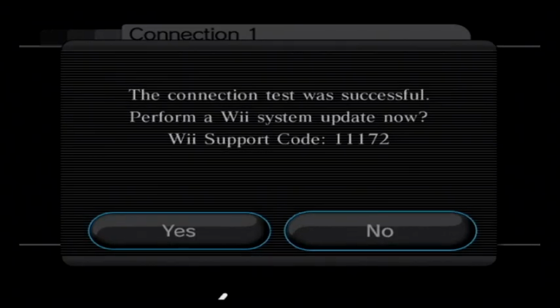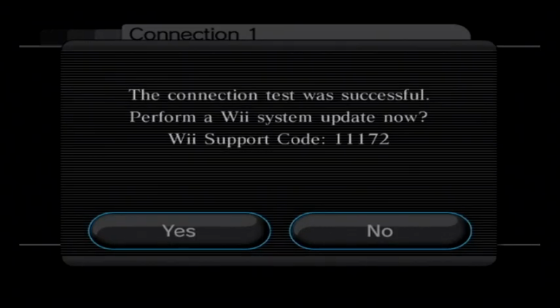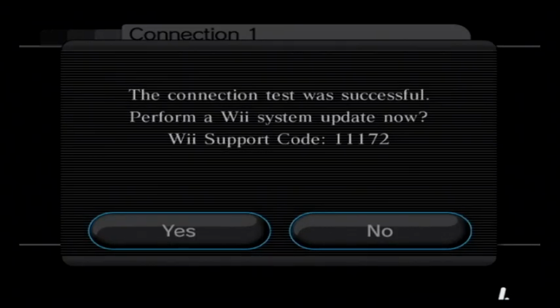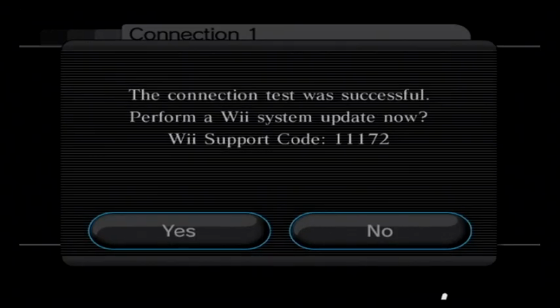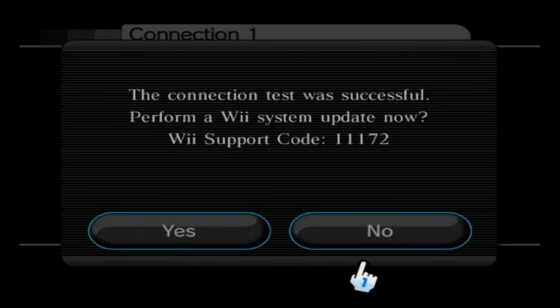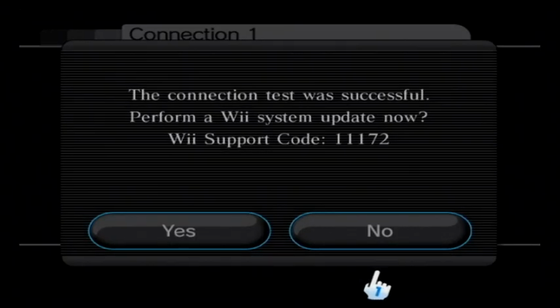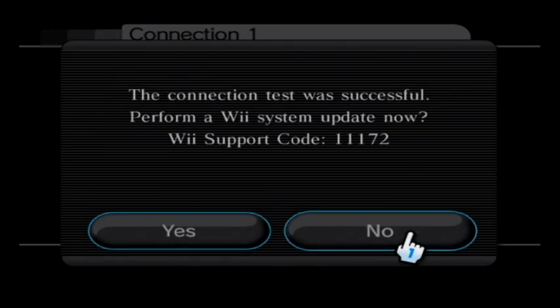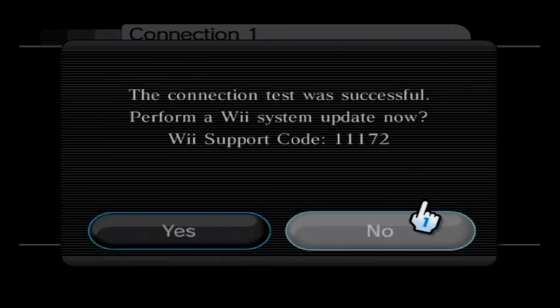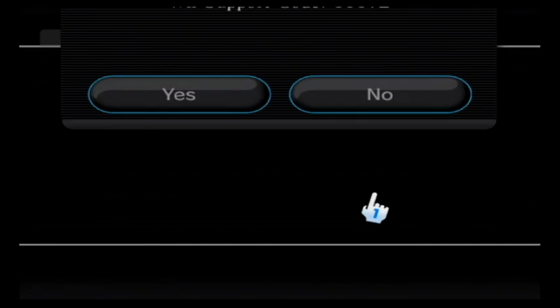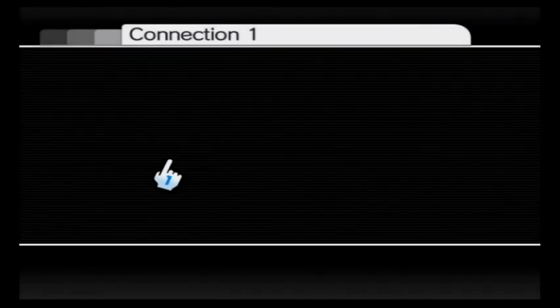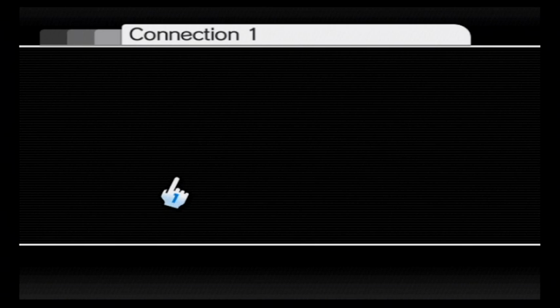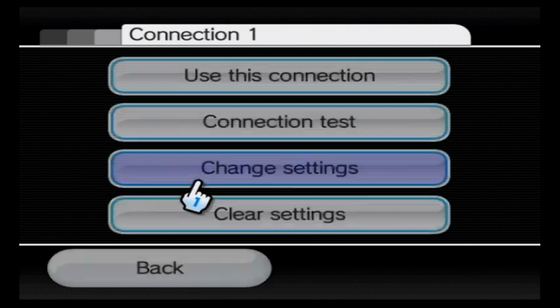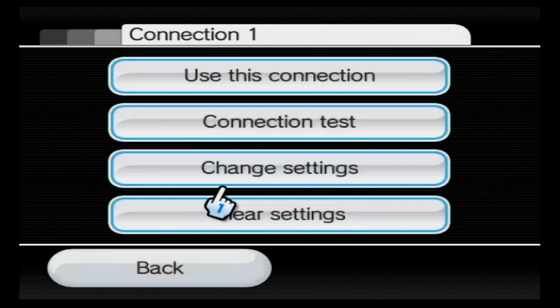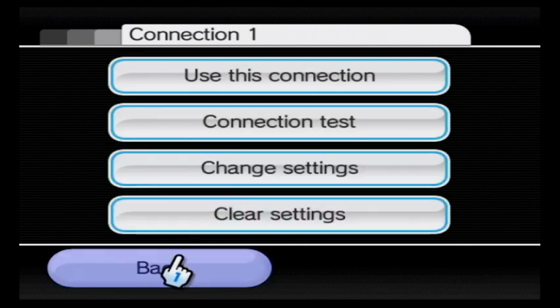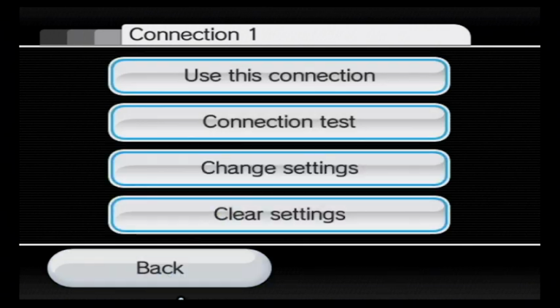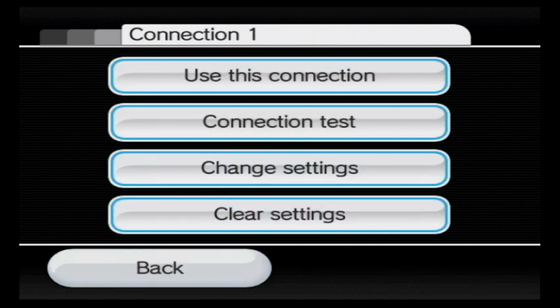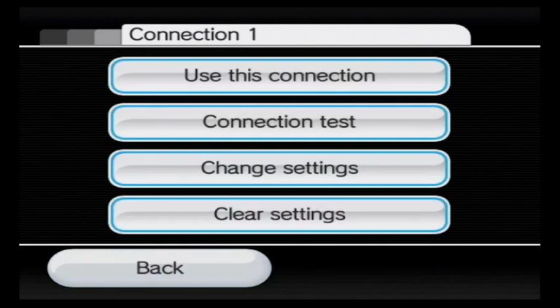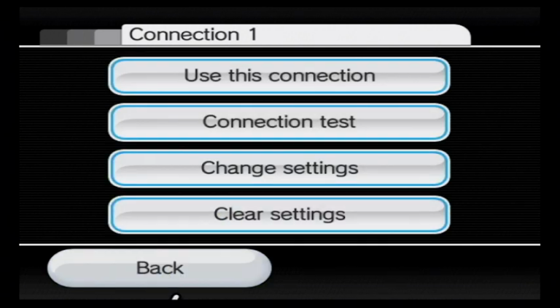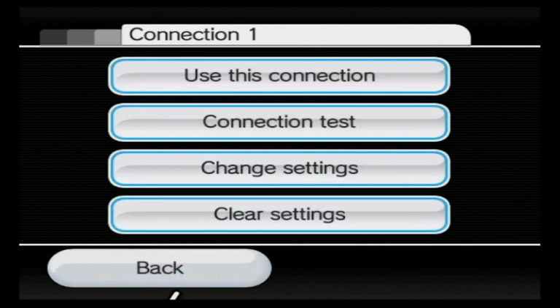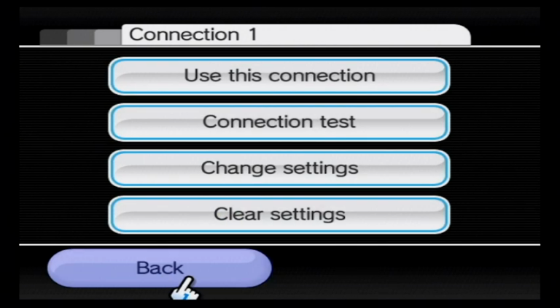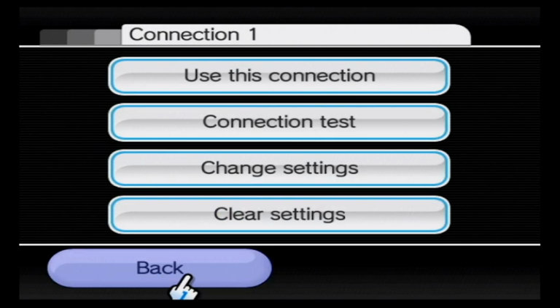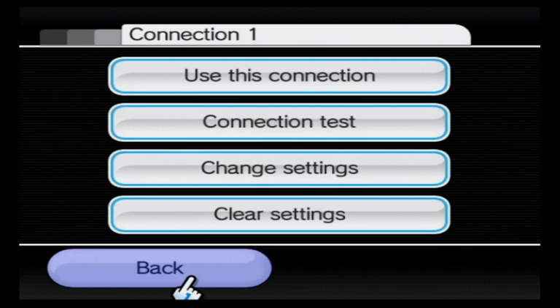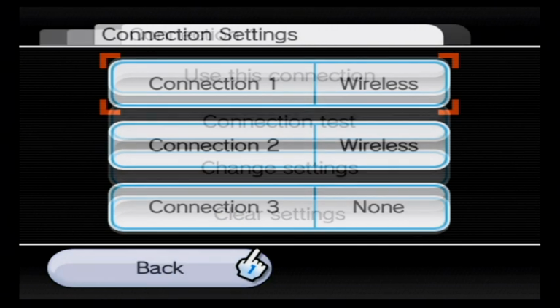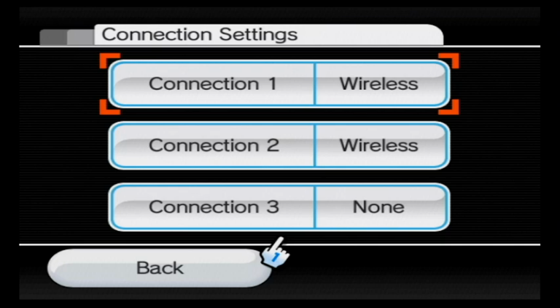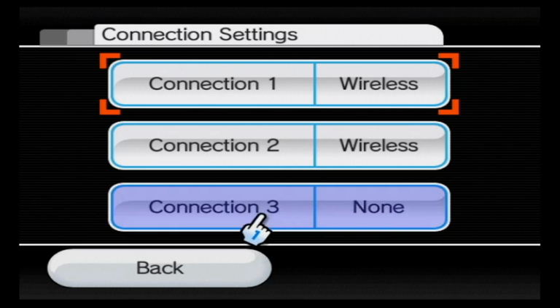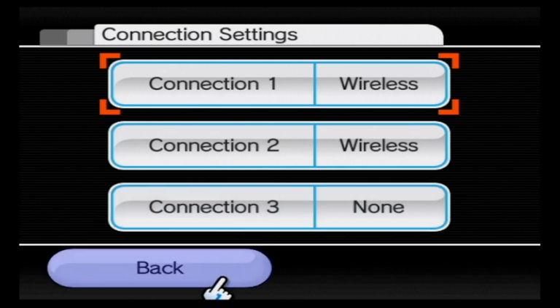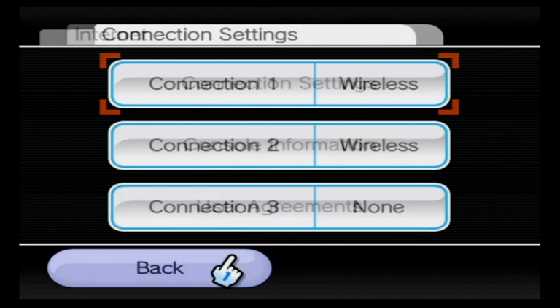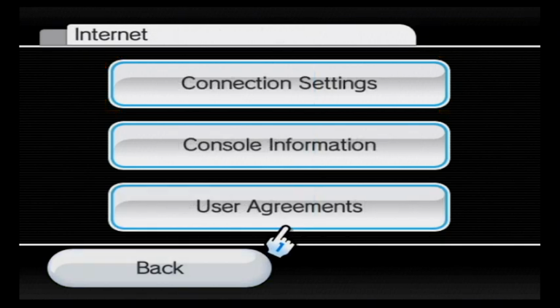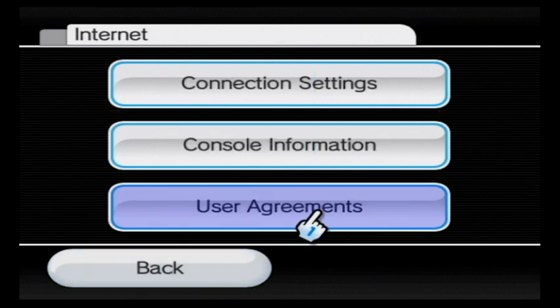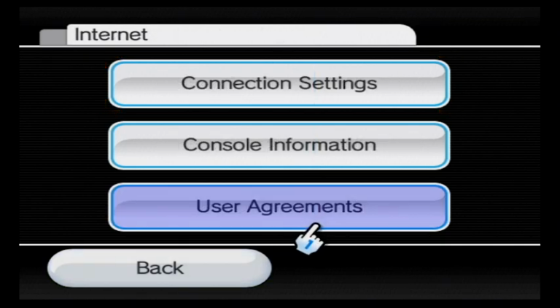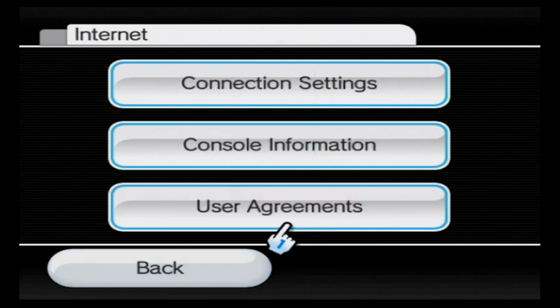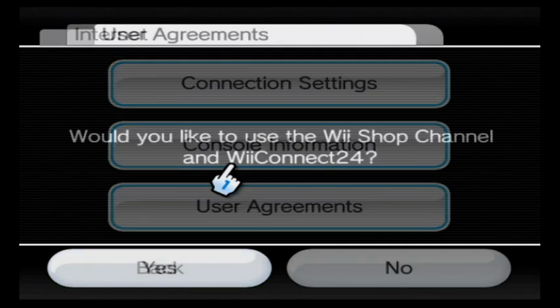Do not perform a system update. Go back, go back, go back. Go to User Agreements.